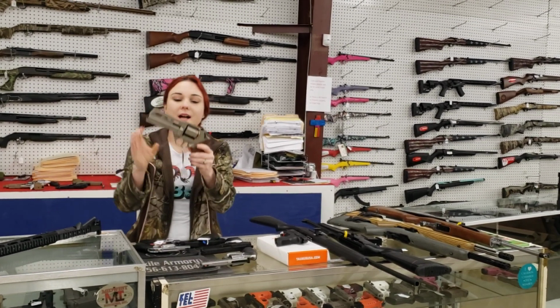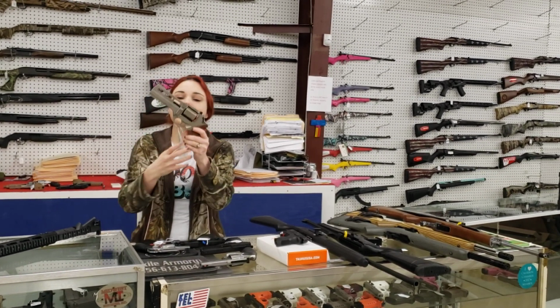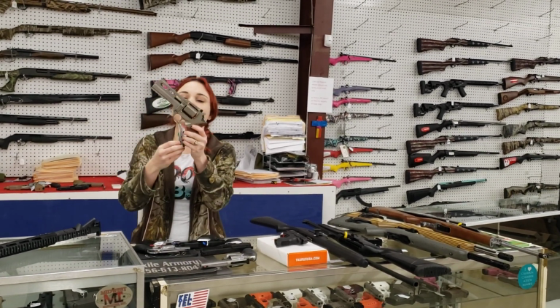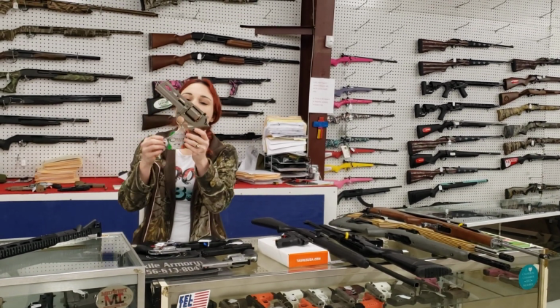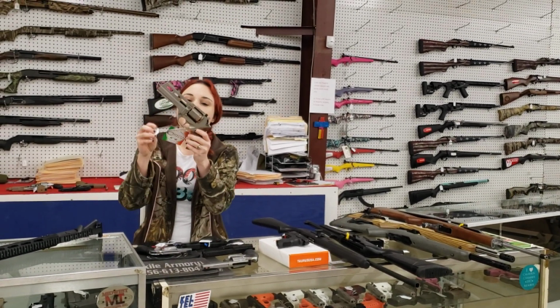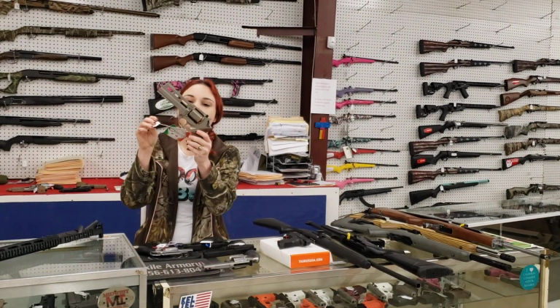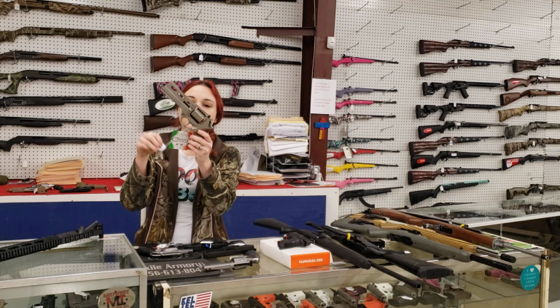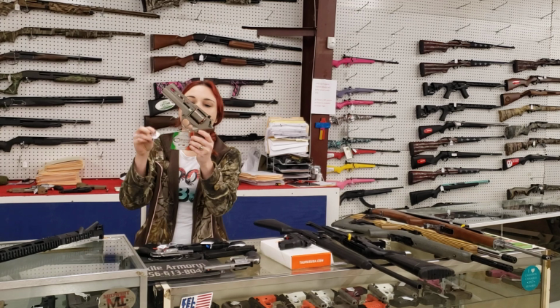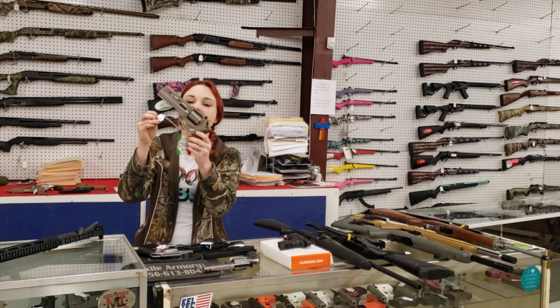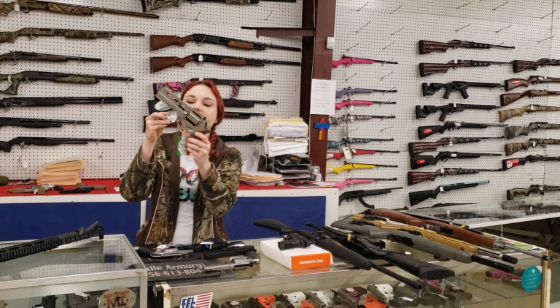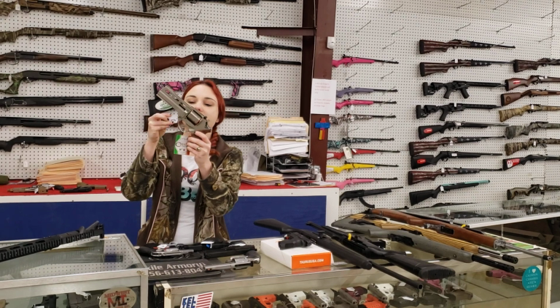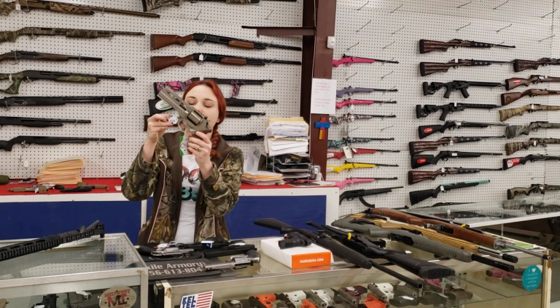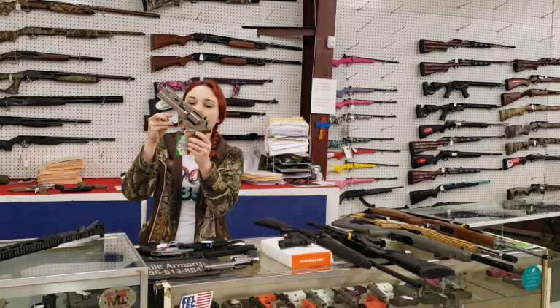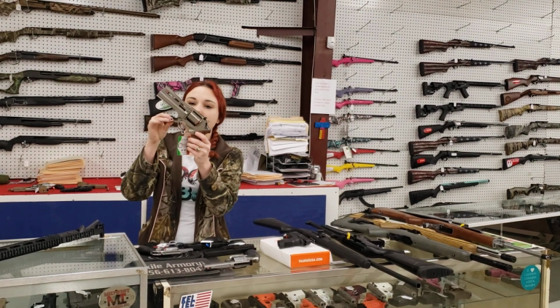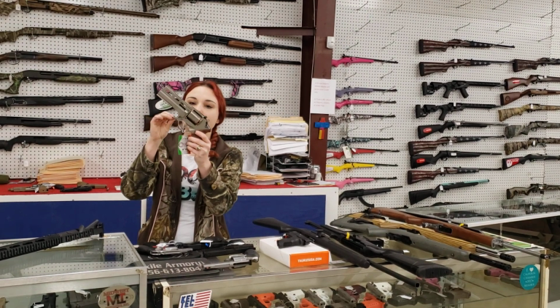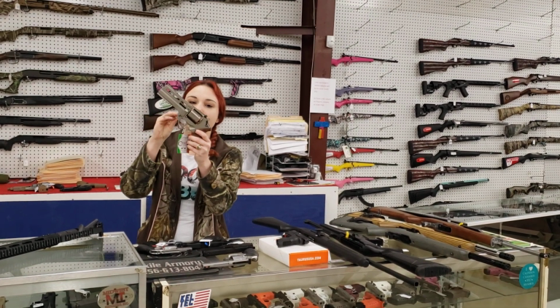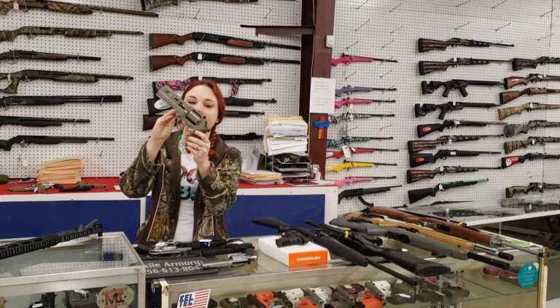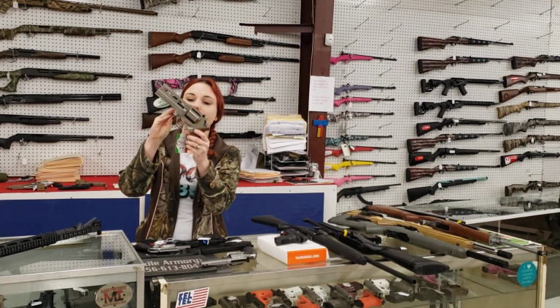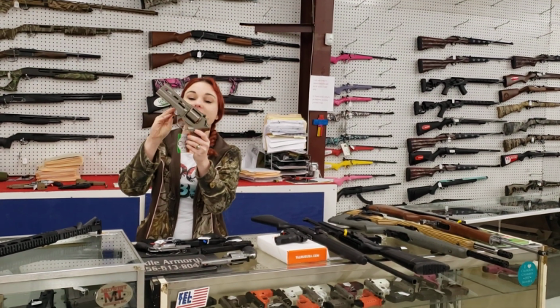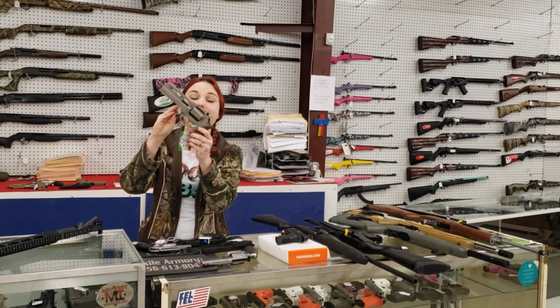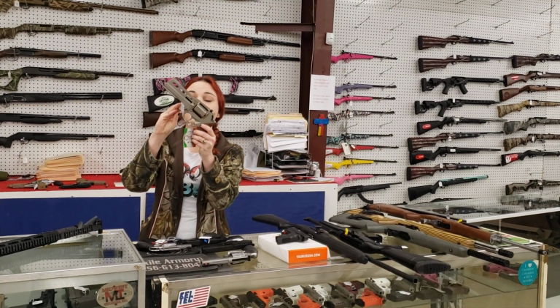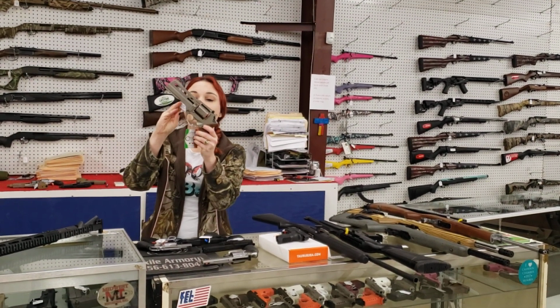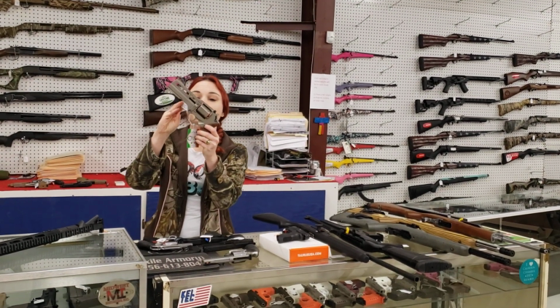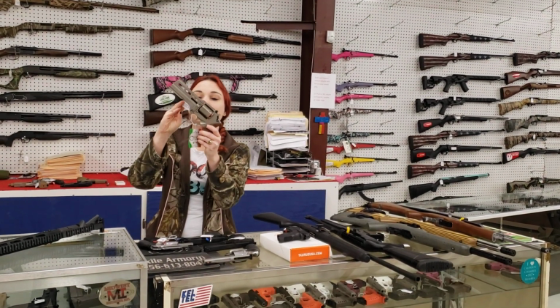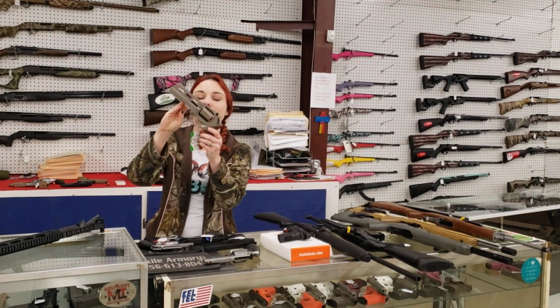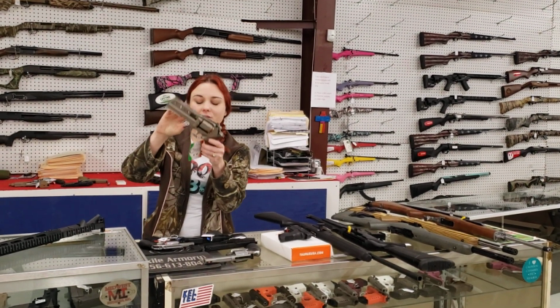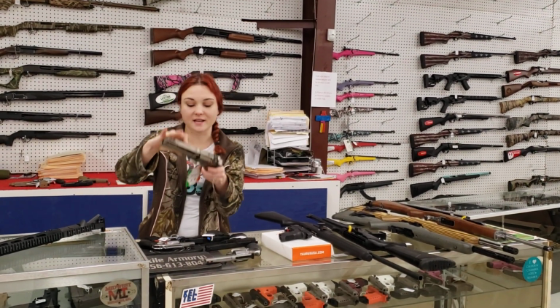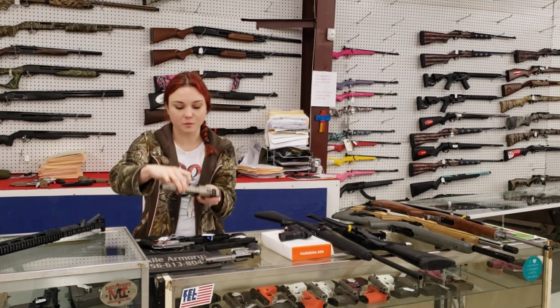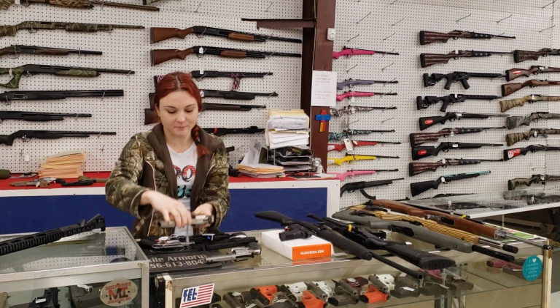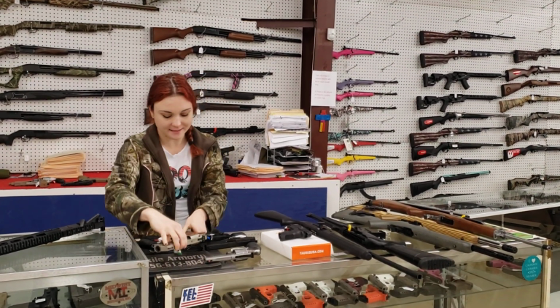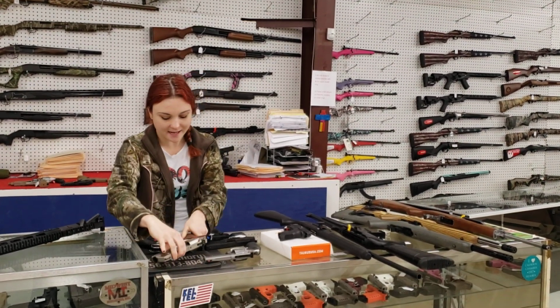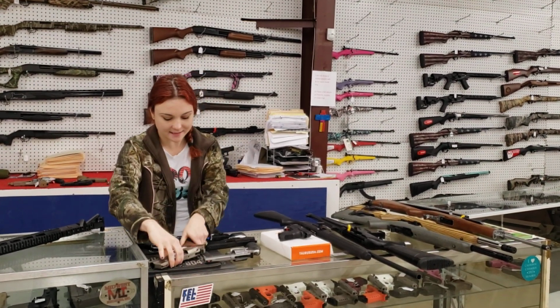Rhino from Chiappa, 50DS, .357 Magnum. It's absolutely beautiful, y'all. $920 plus tax.